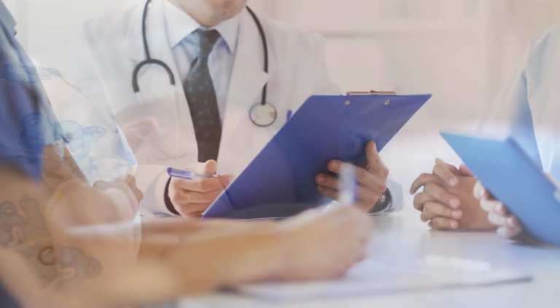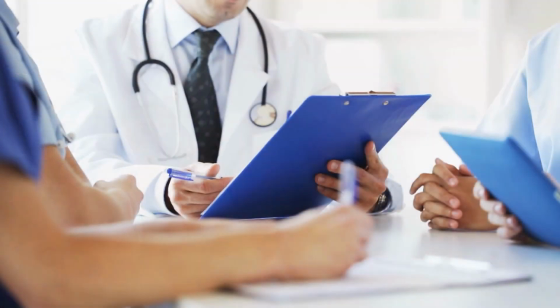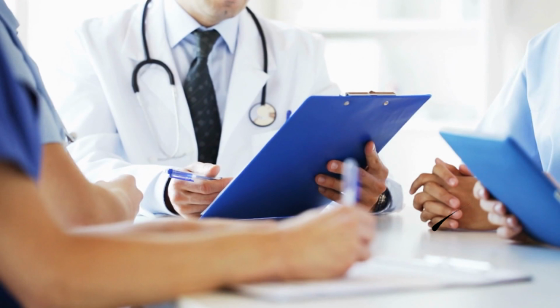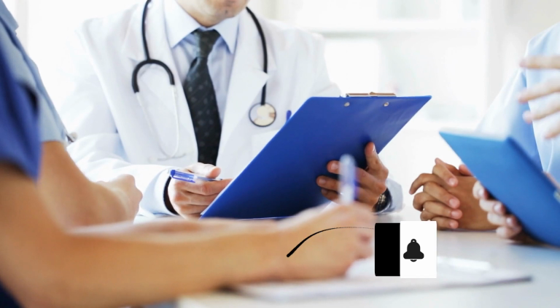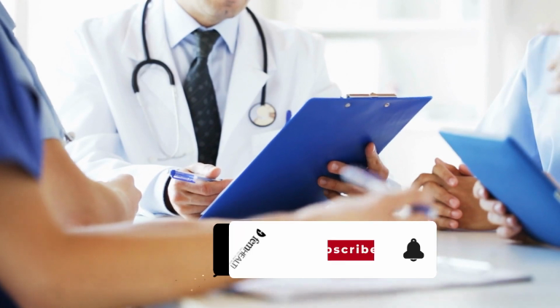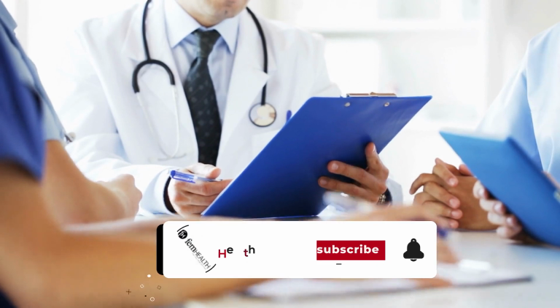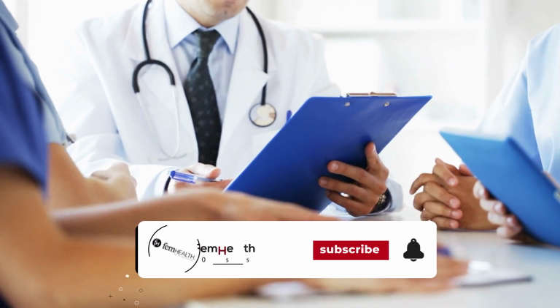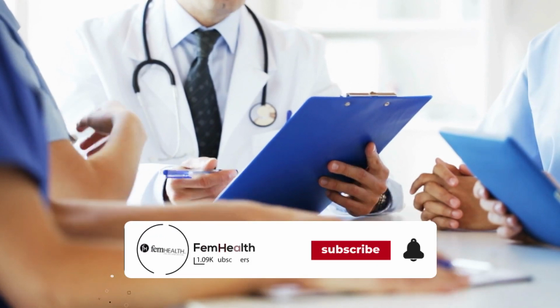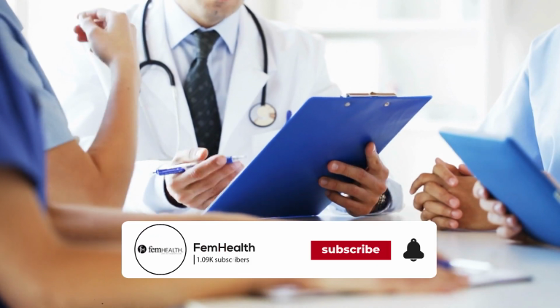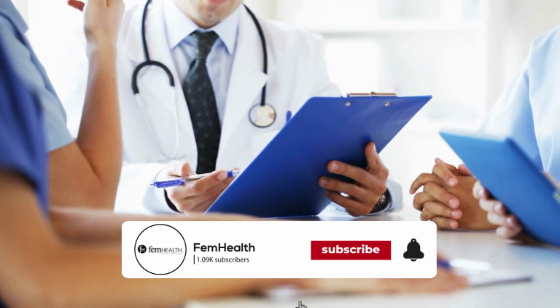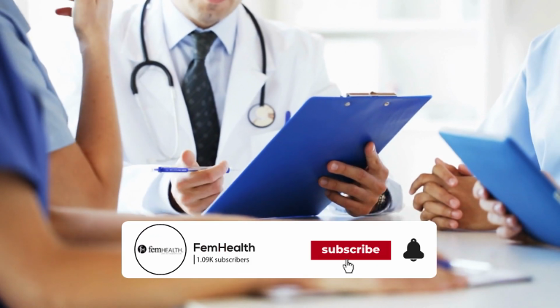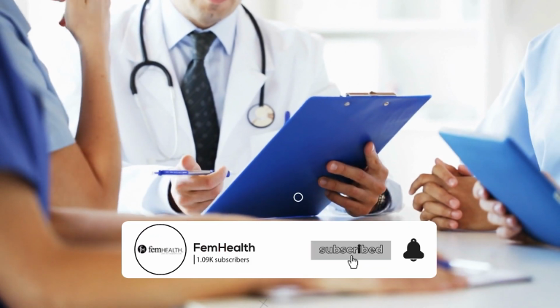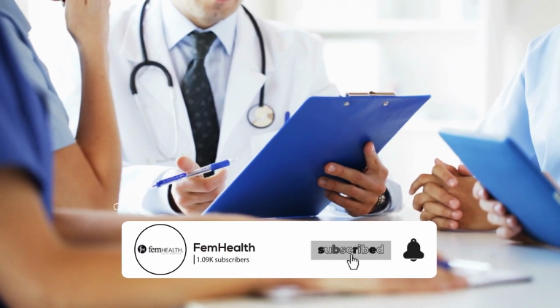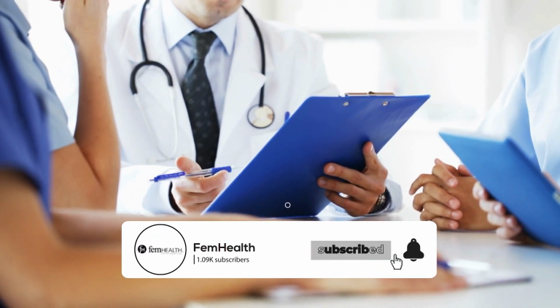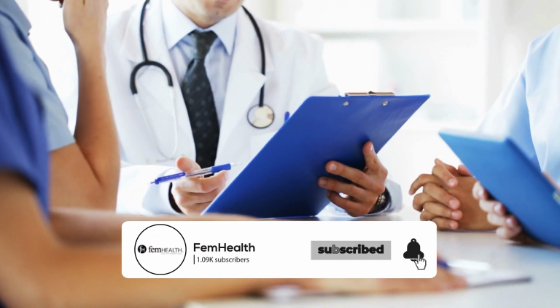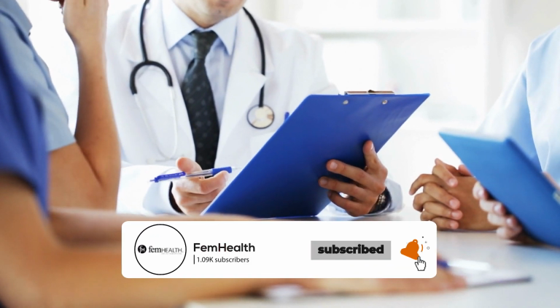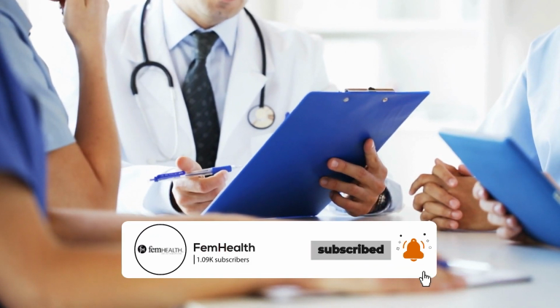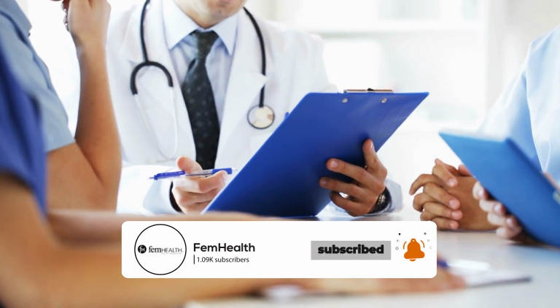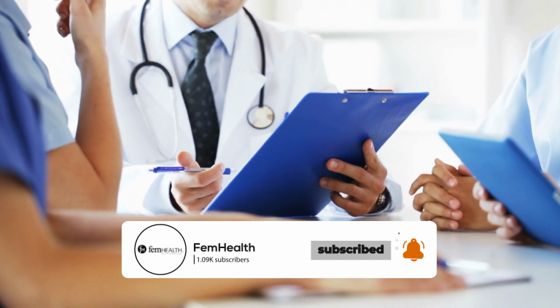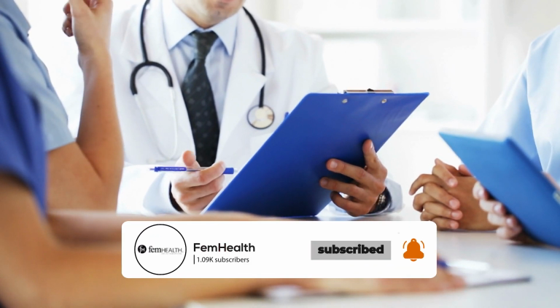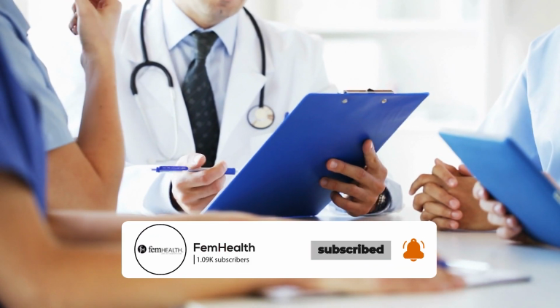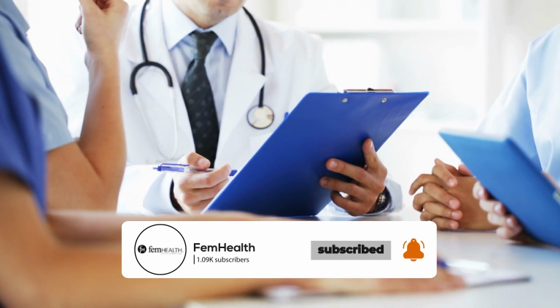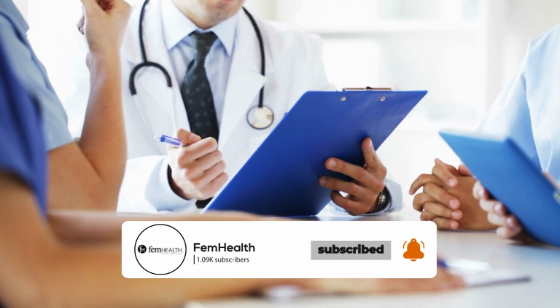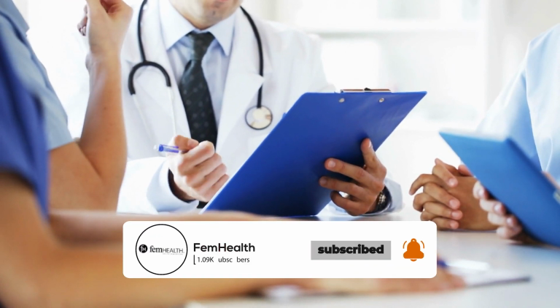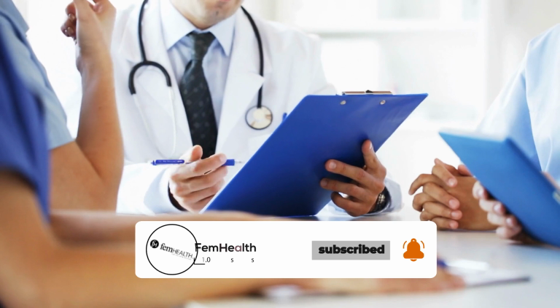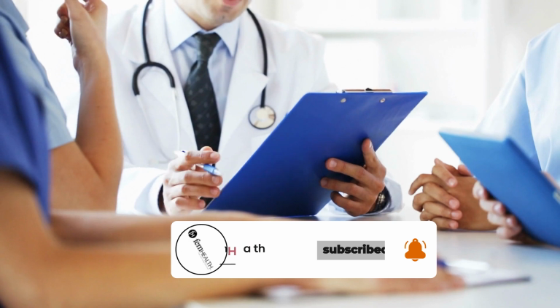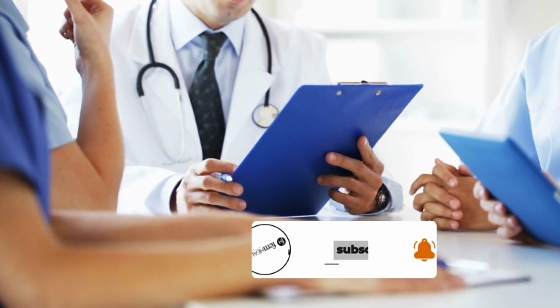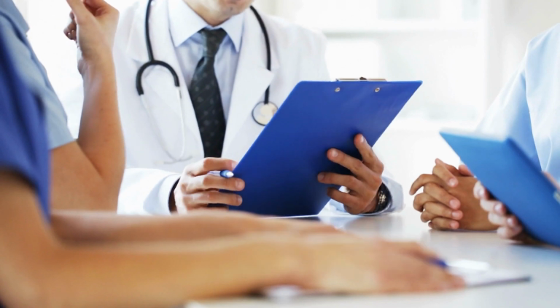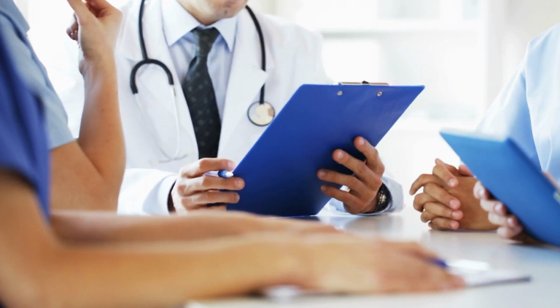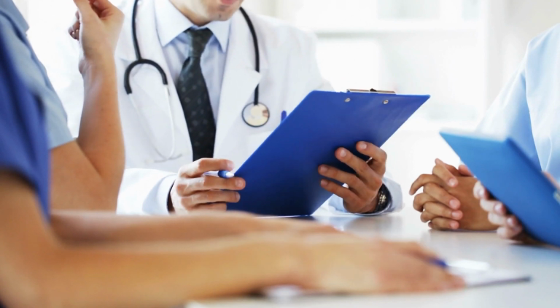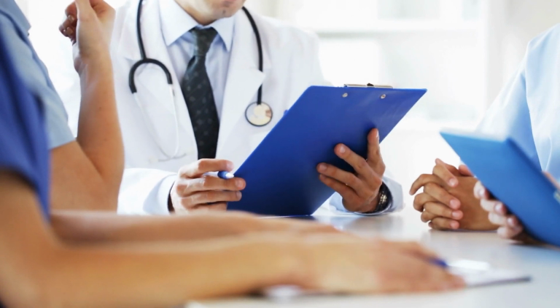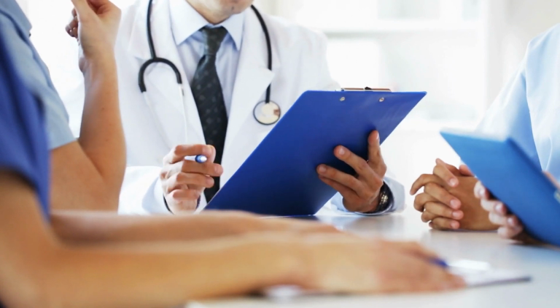We hope that you found this video helpful. Be sure to subscribe to our channel below. Remember that the doctors at FemHealth are here for you and your family.